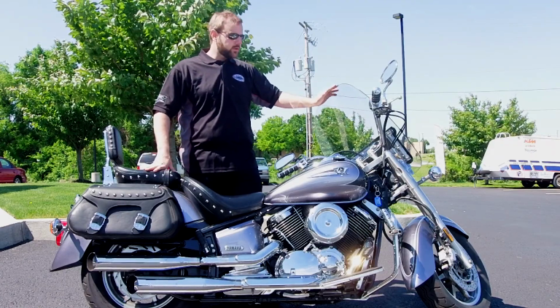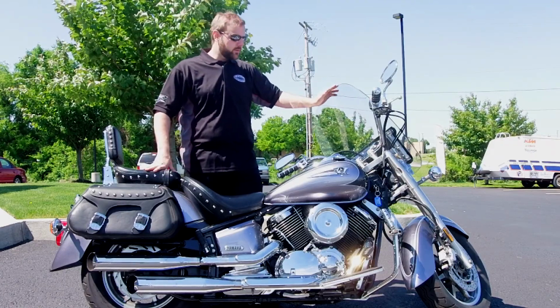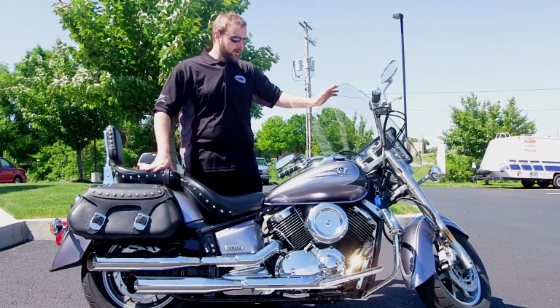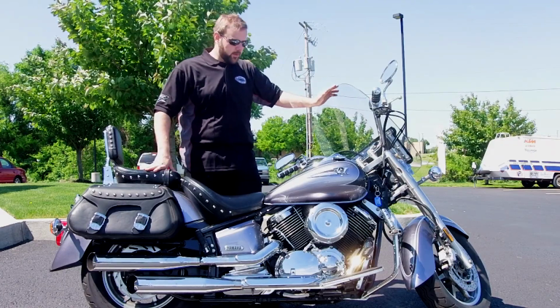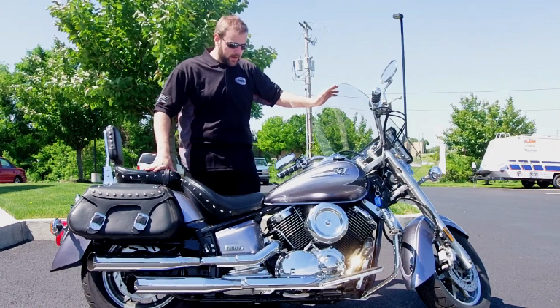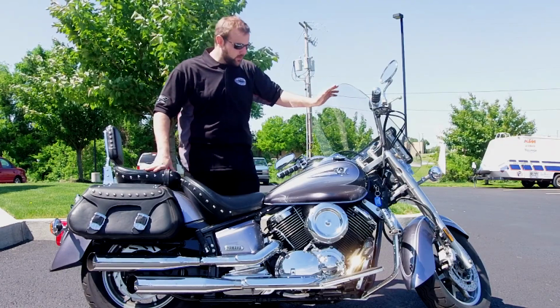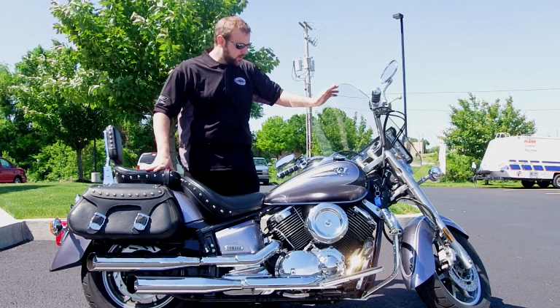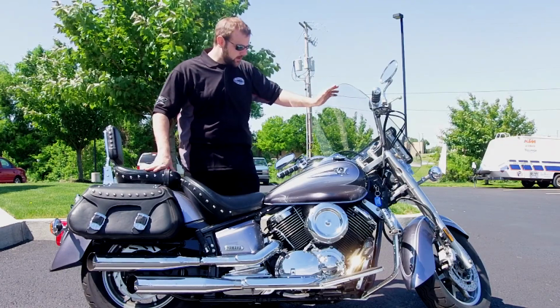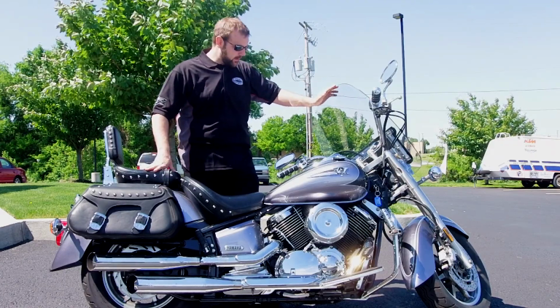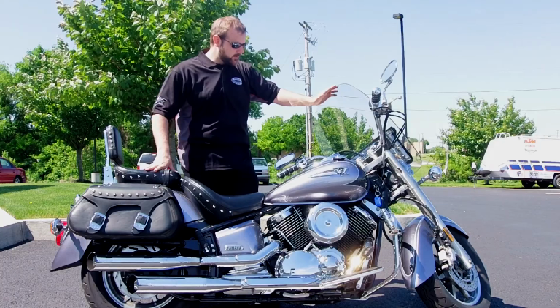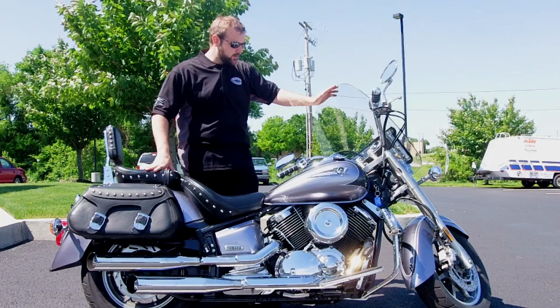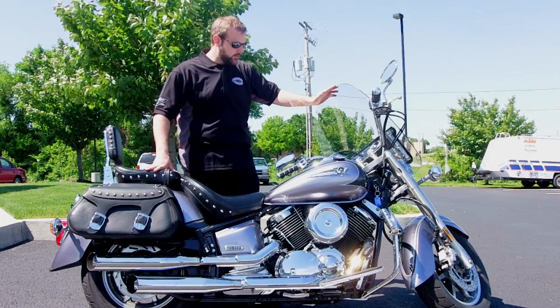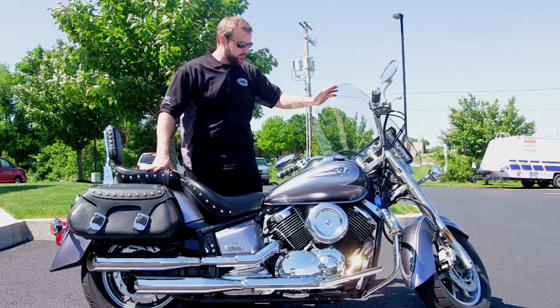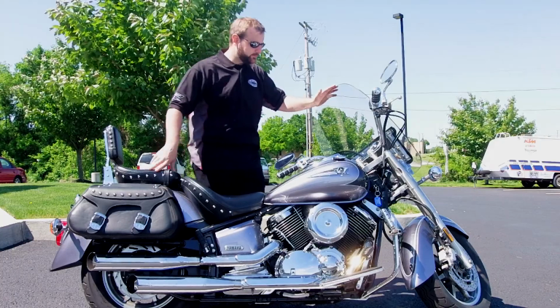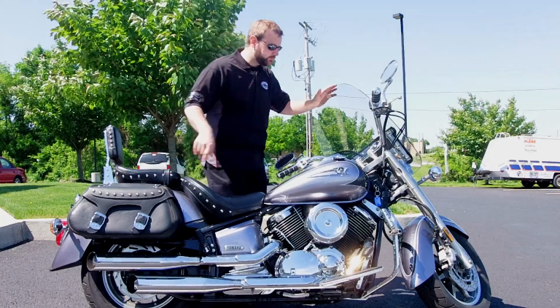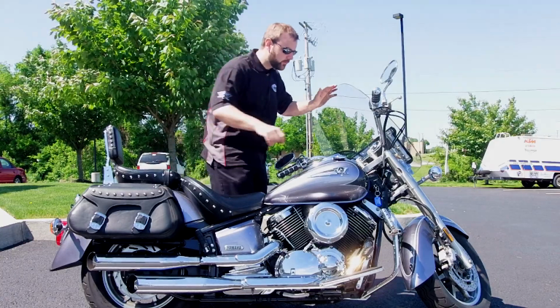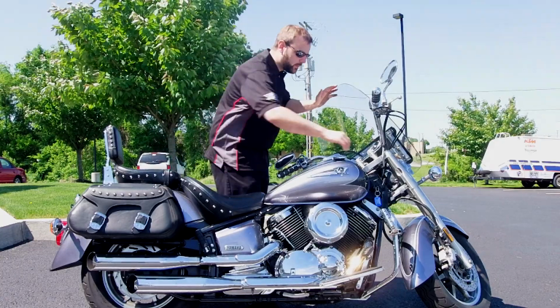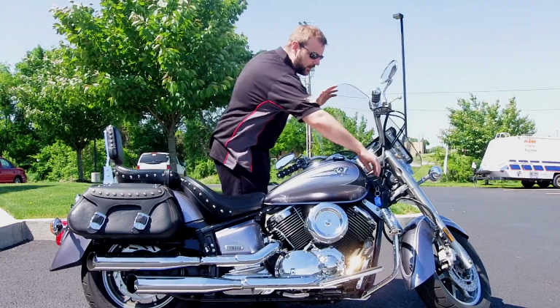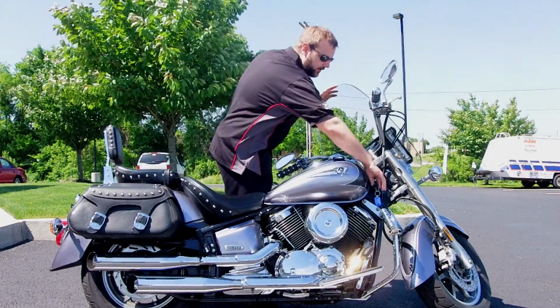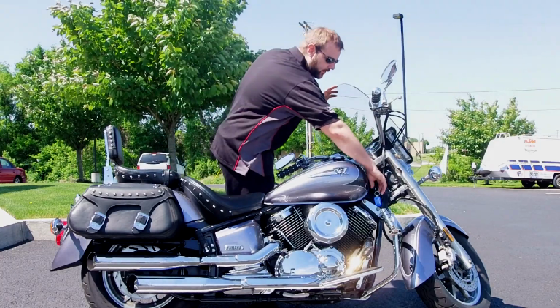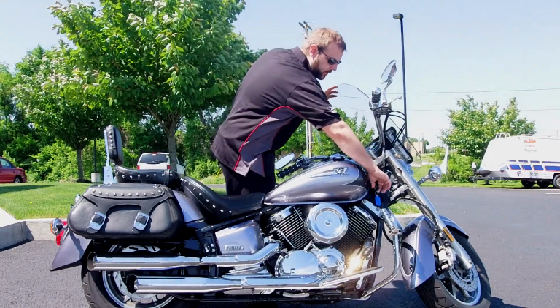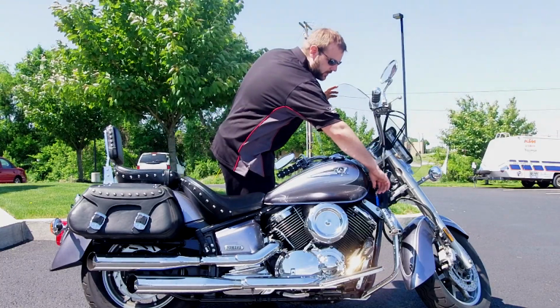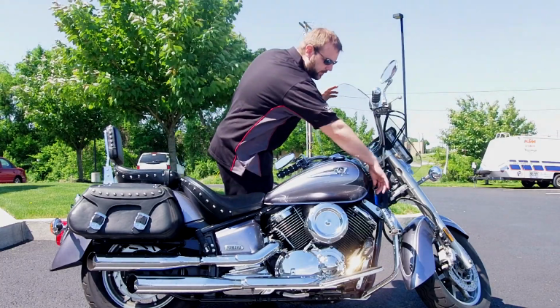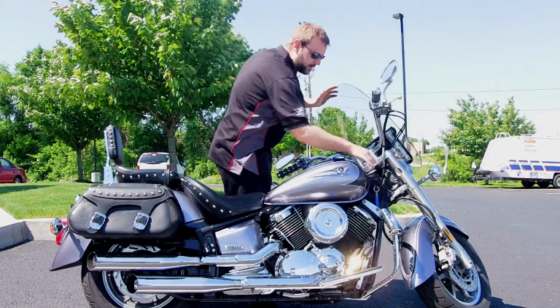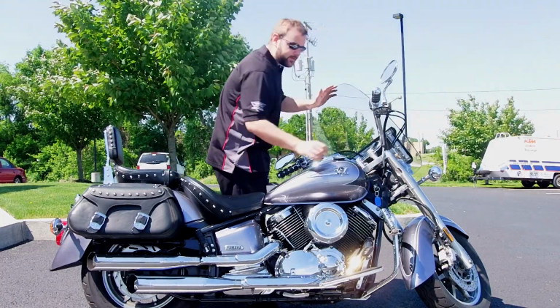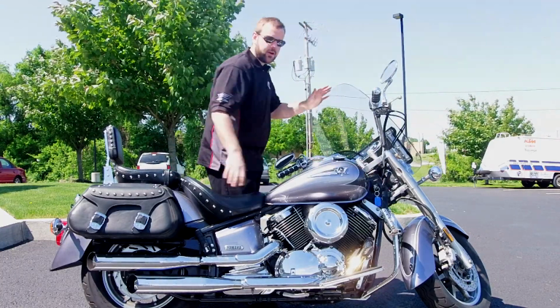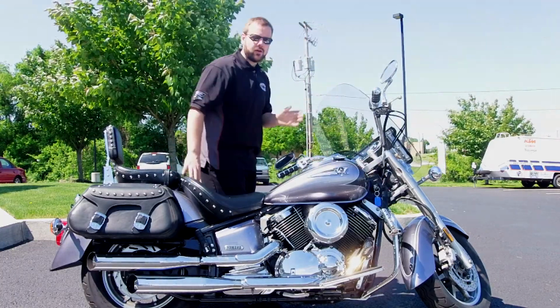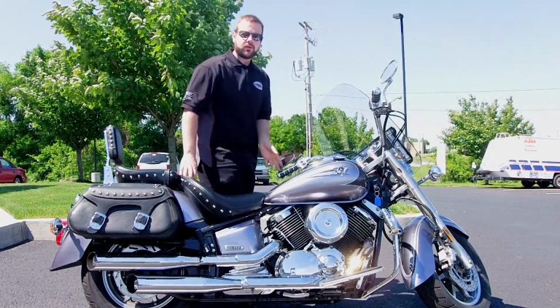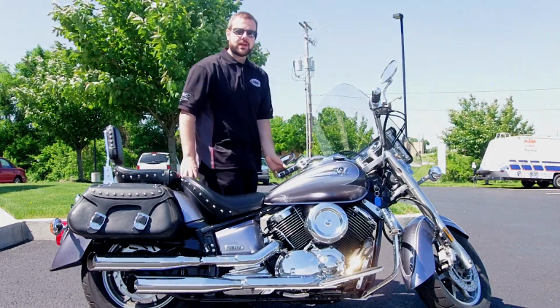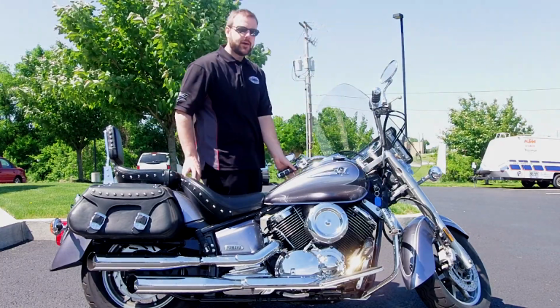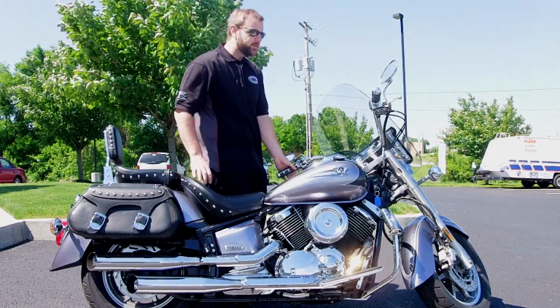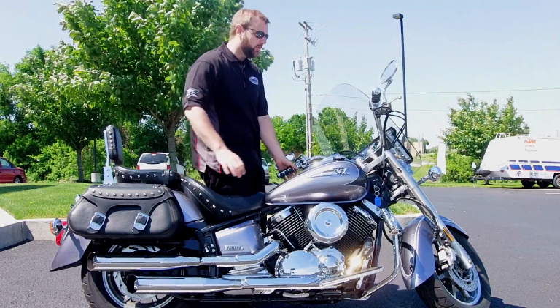So I'll start the bike up for you guys real quick — take a listen to it. If you have any questions, please give us a call or stop by the store.